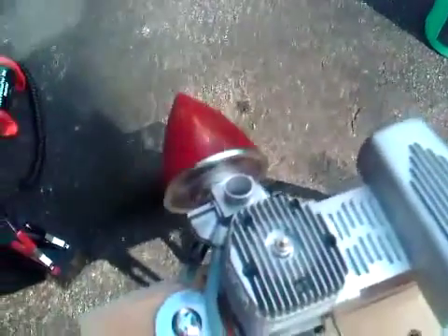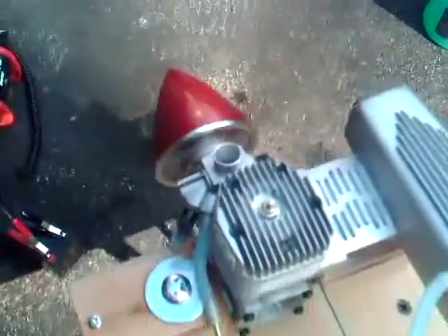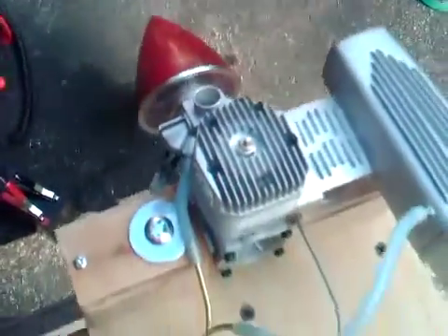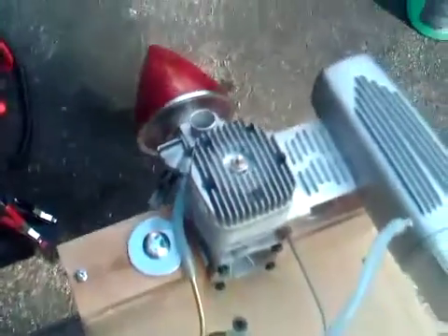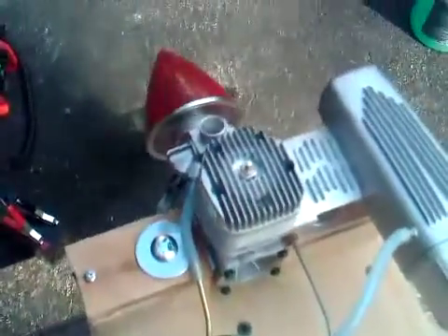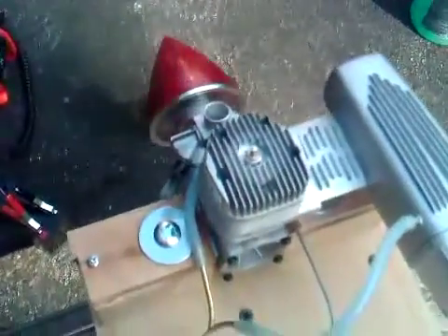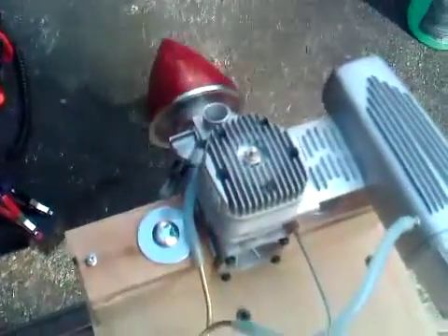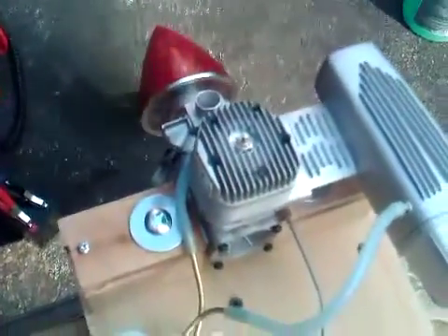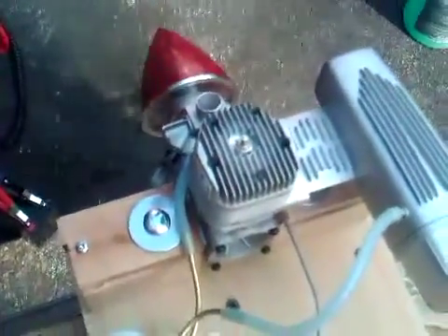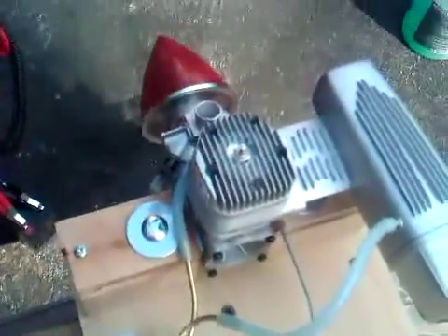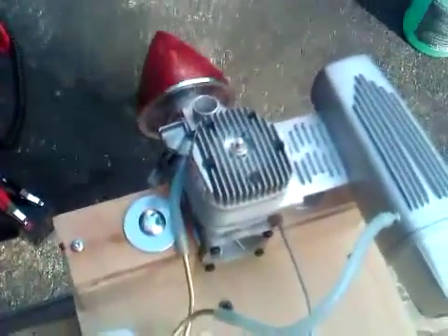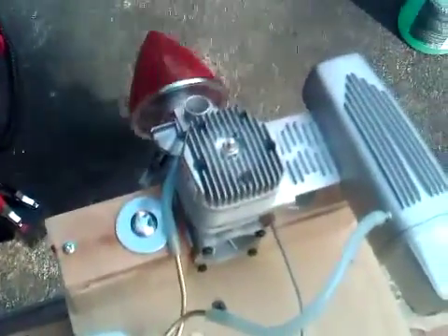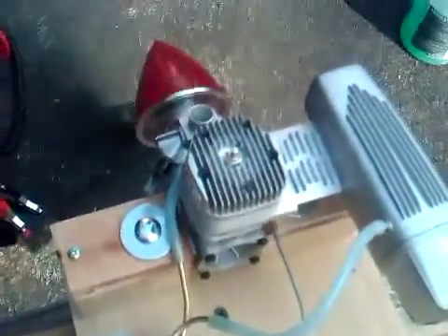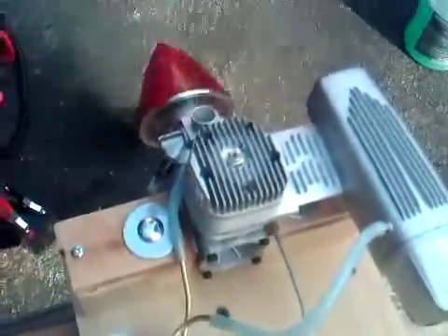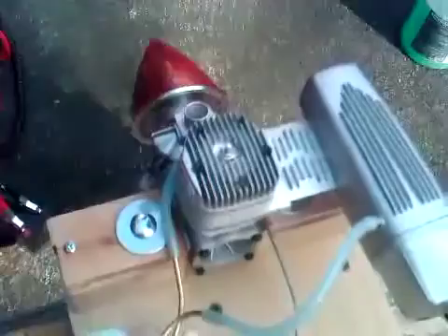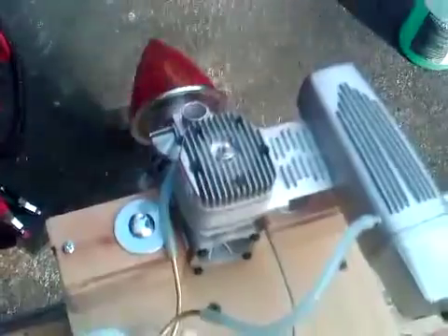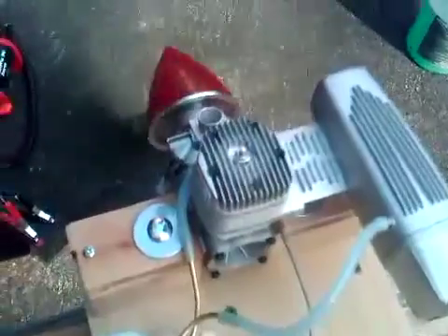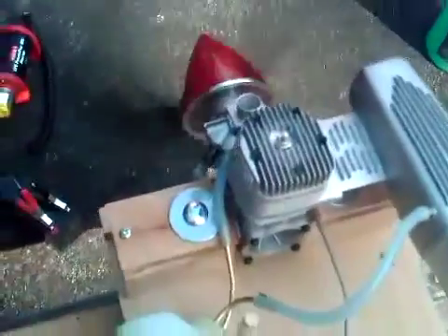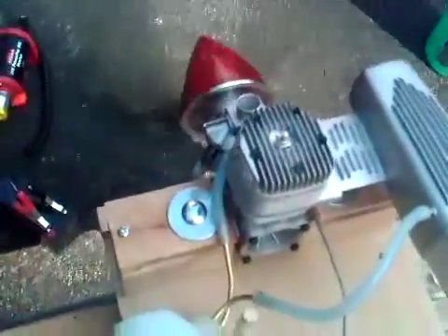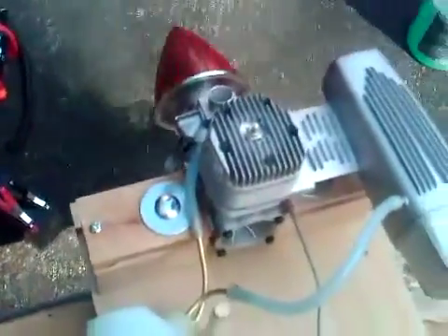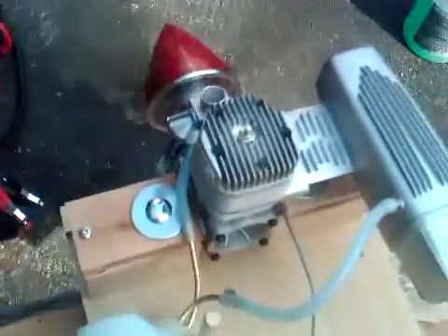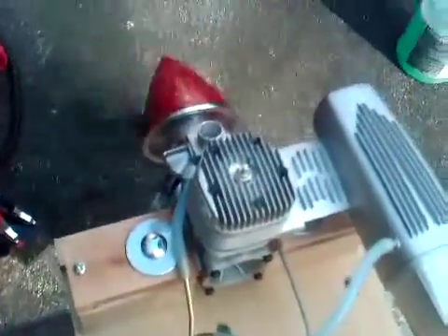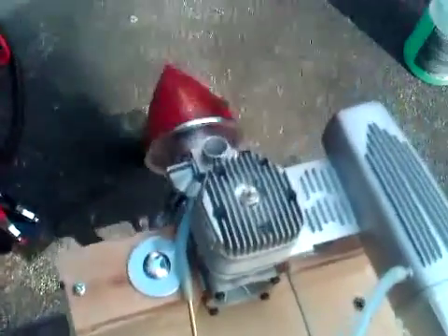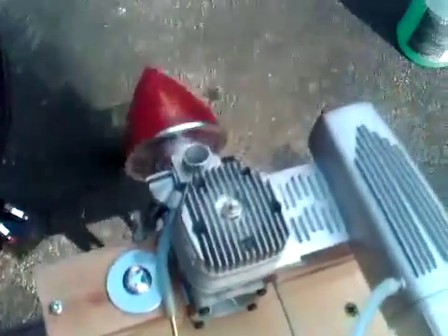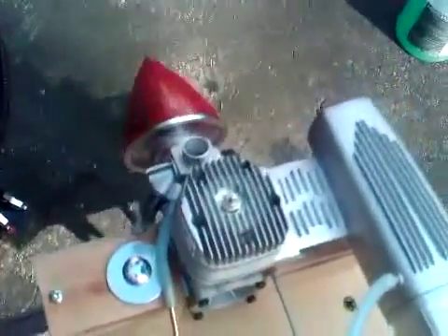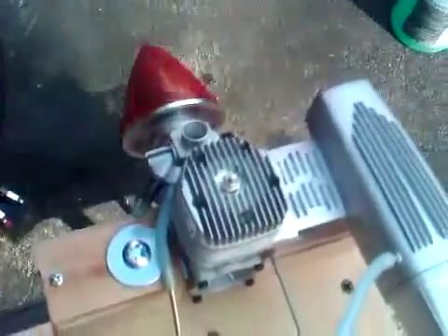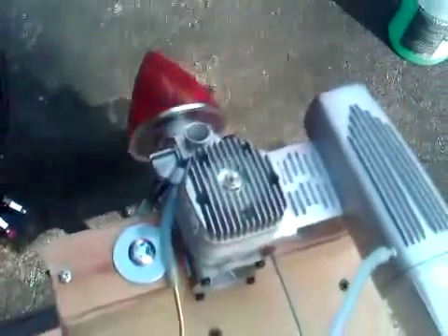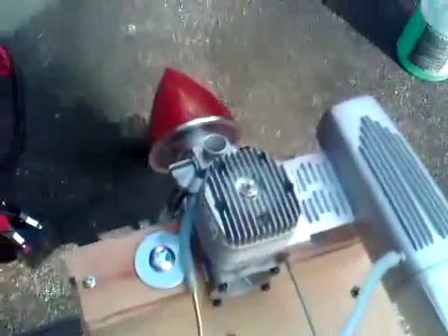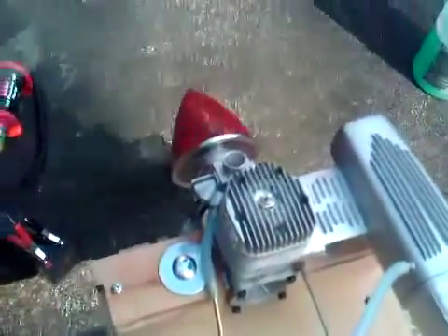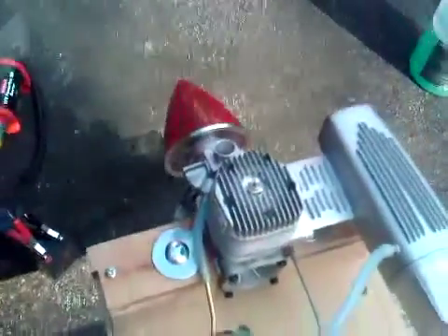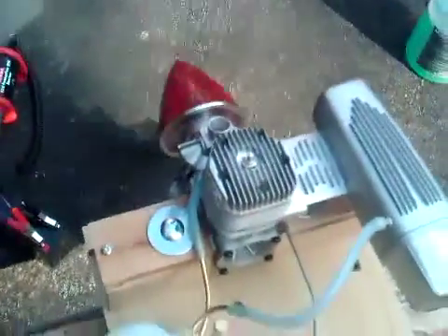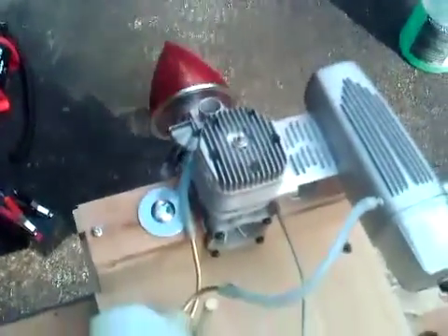Nice idle. Real smooth. Real smooth. Good throttle response. Good wash.